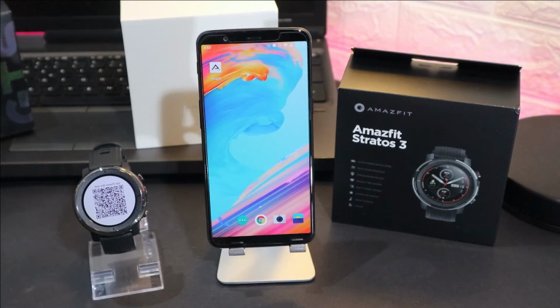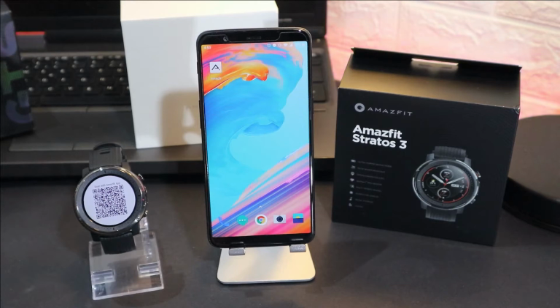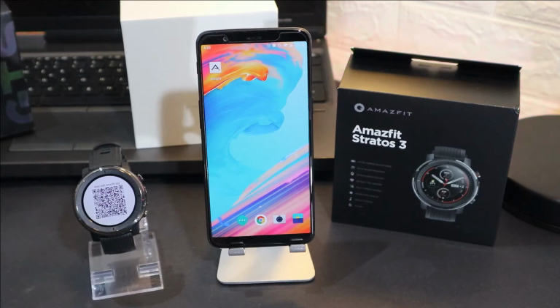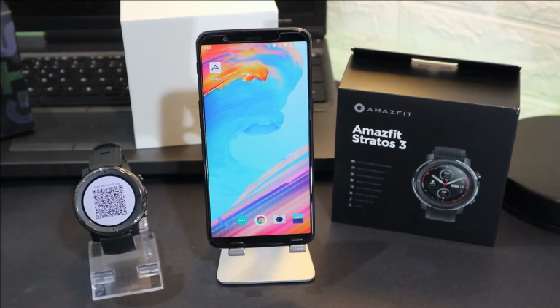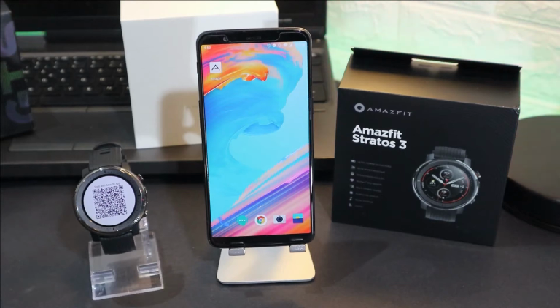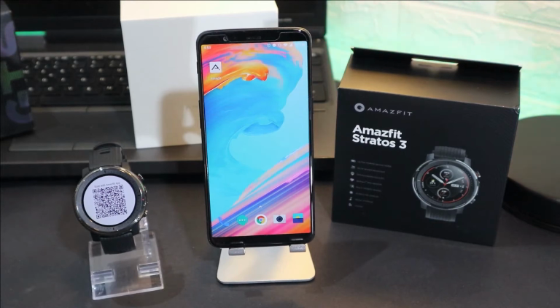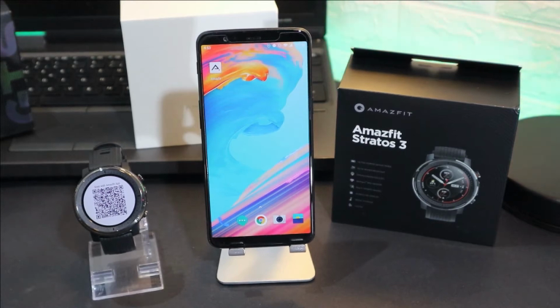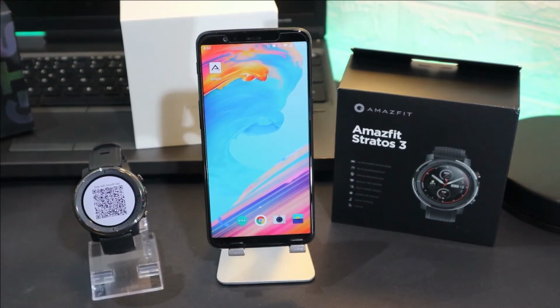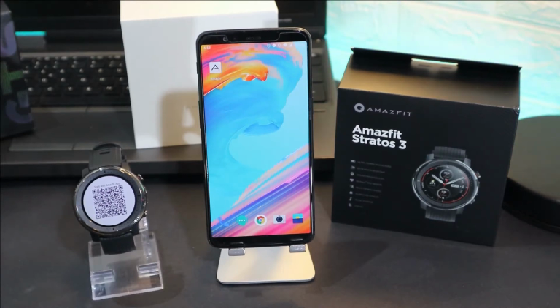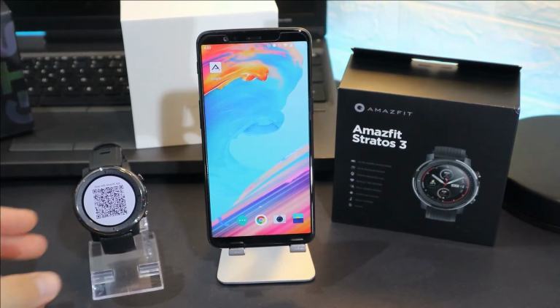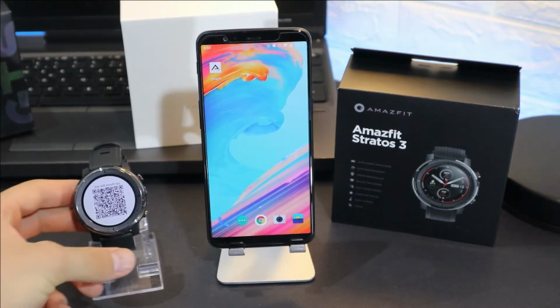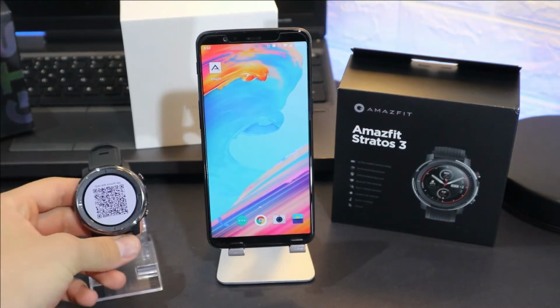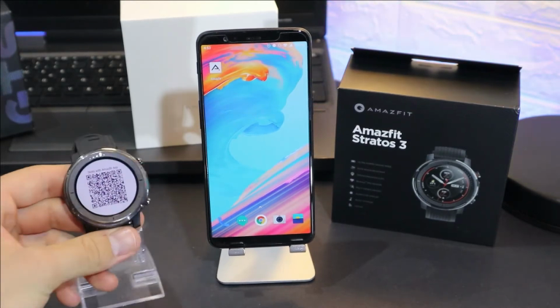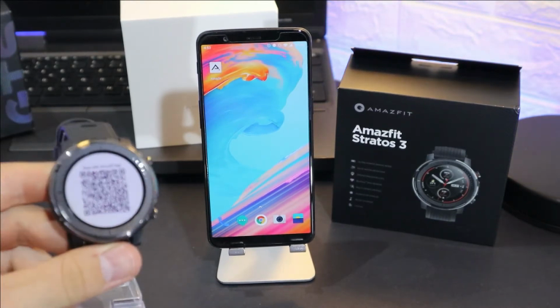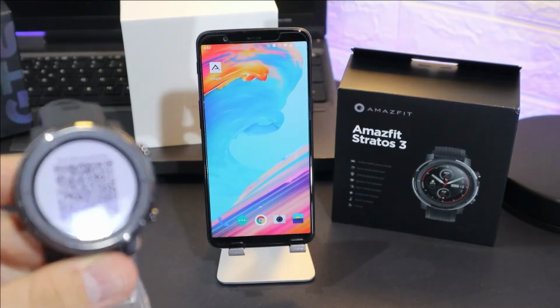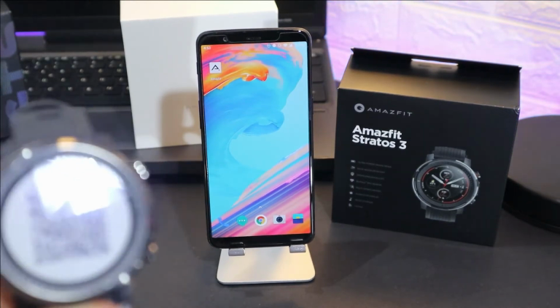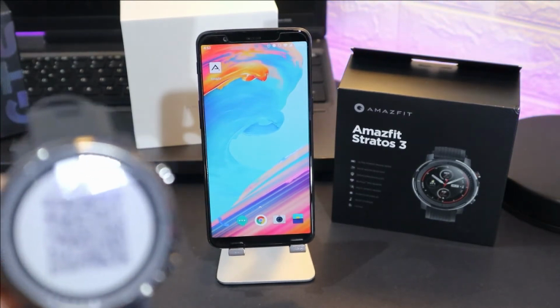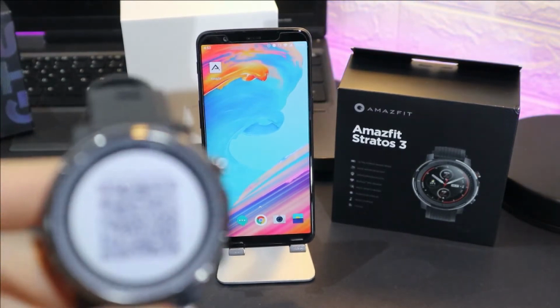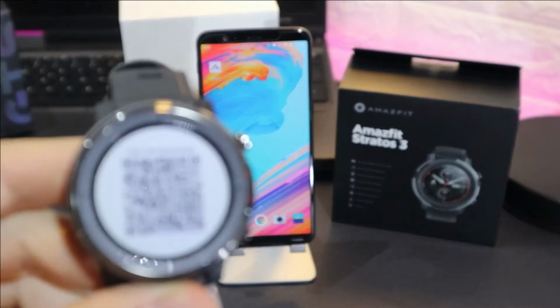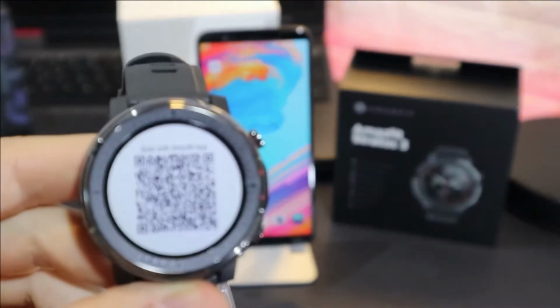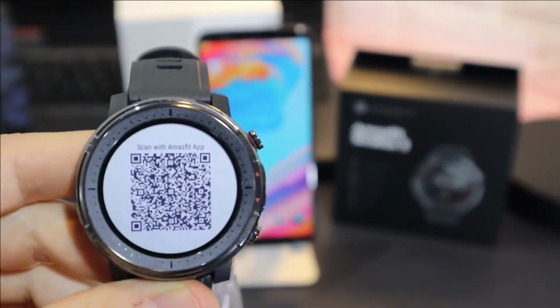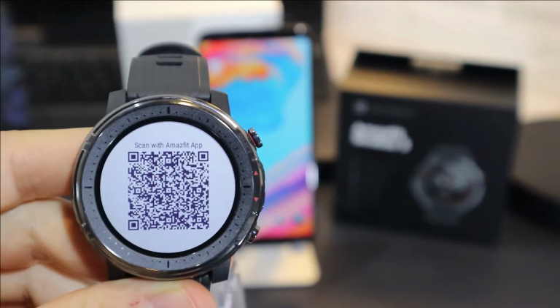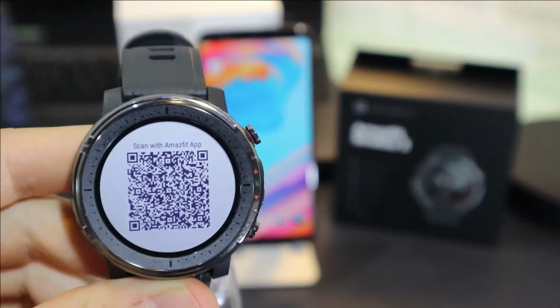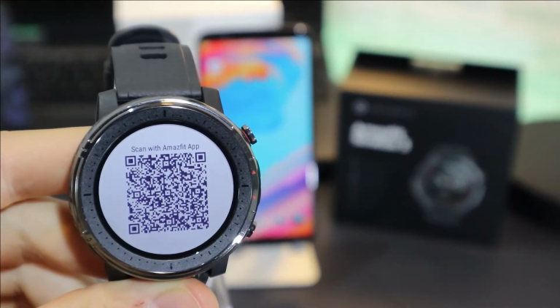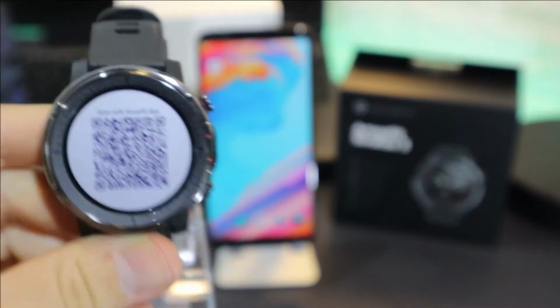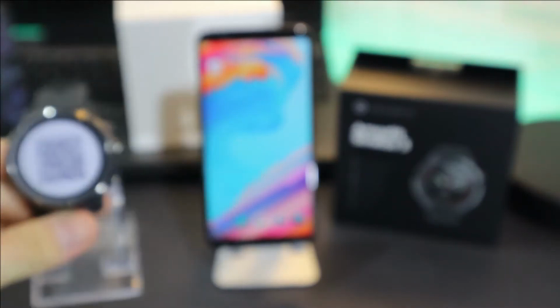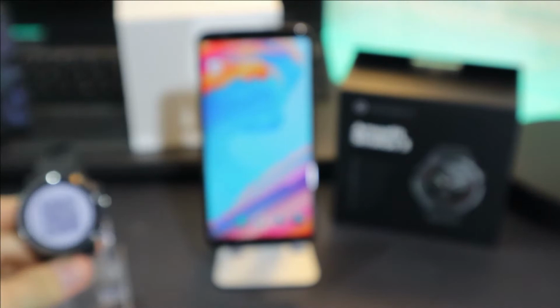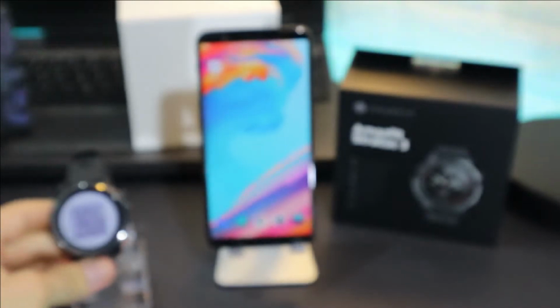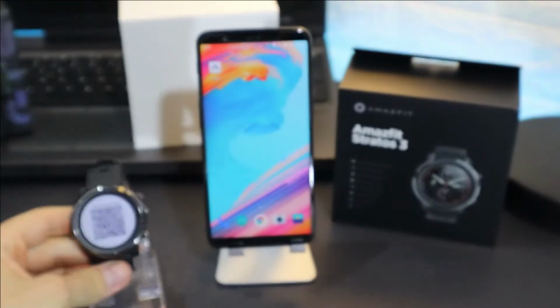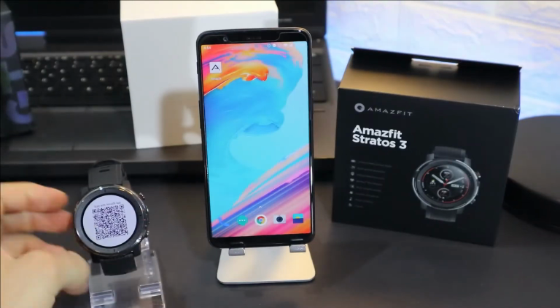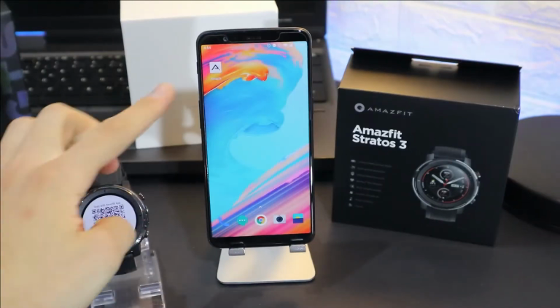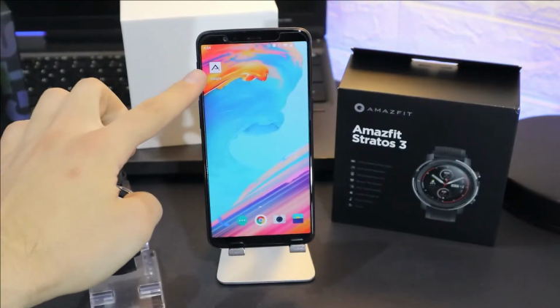Hello everyone and welcome back to our channel. Today we're going to see how to connect your Amazfit Stratos 3 with Android.